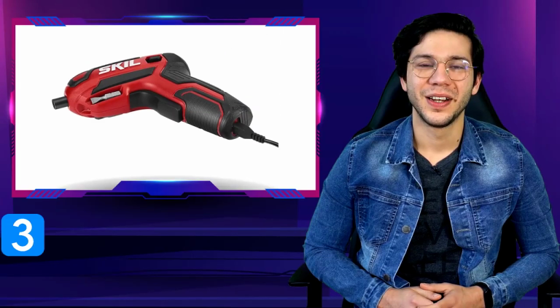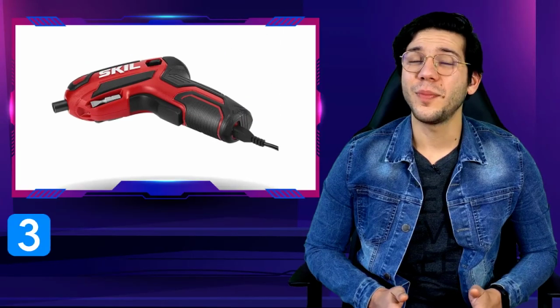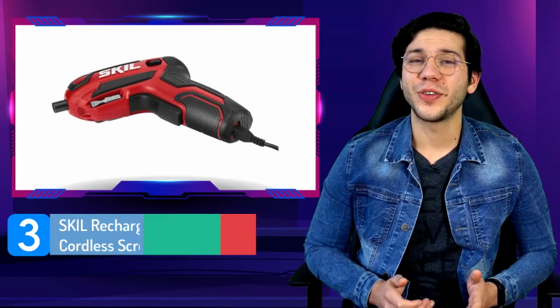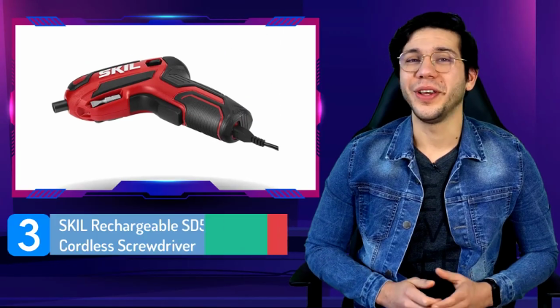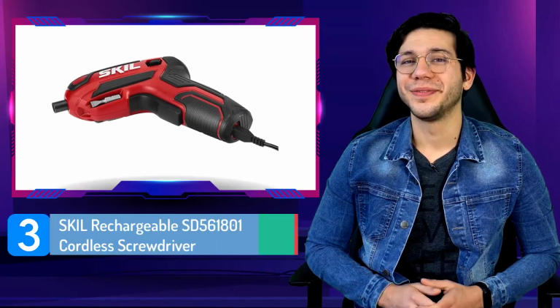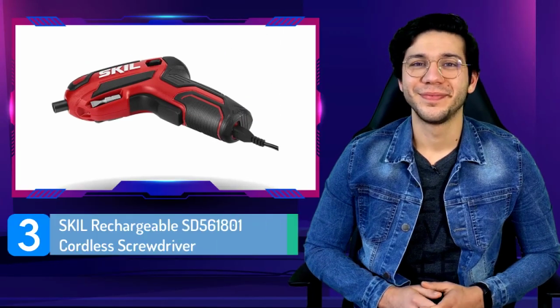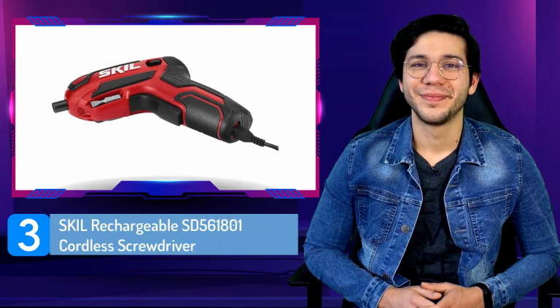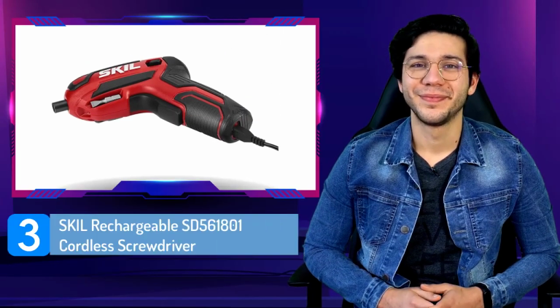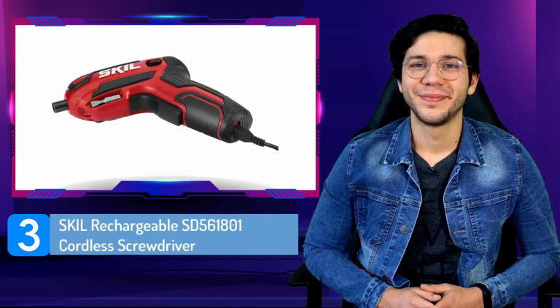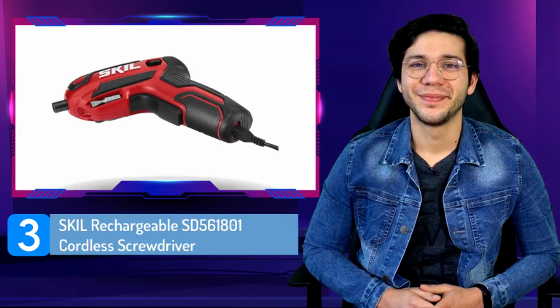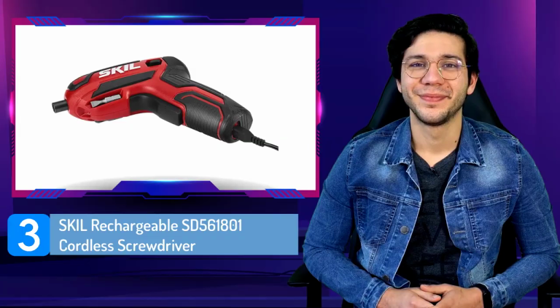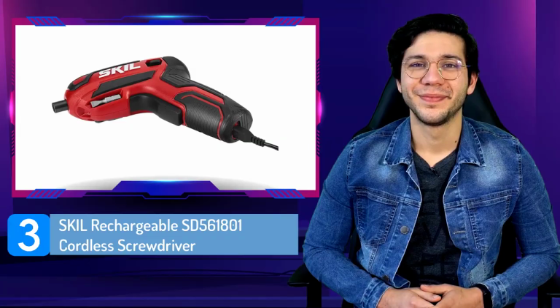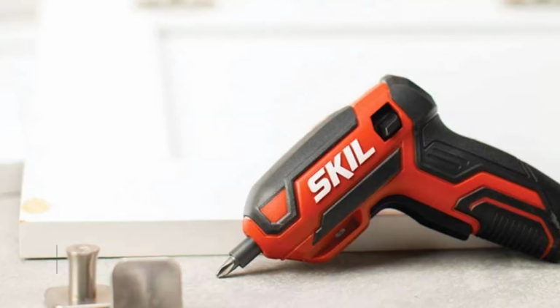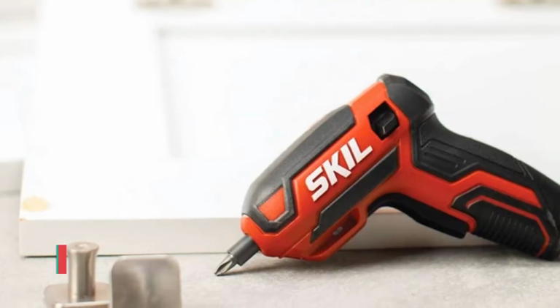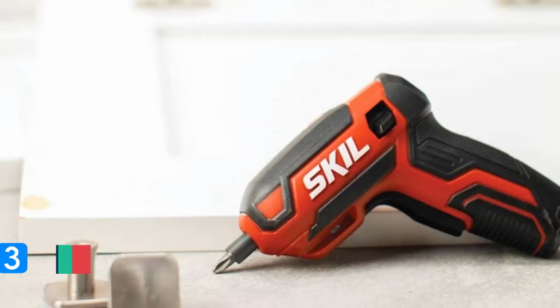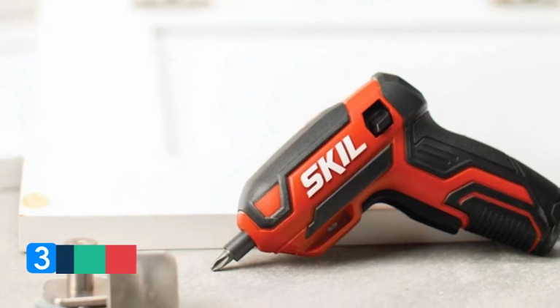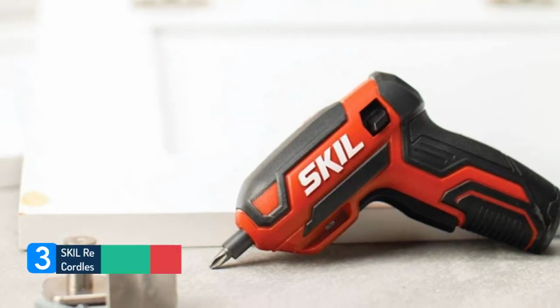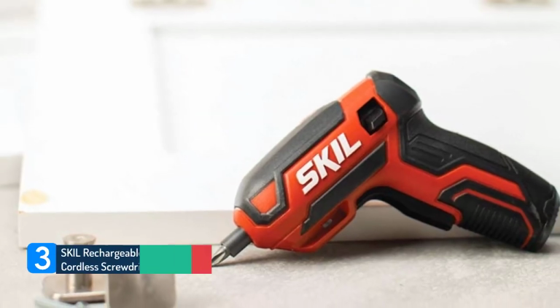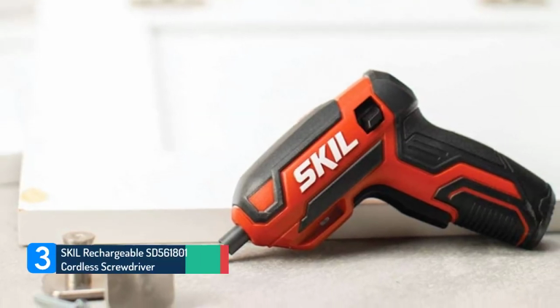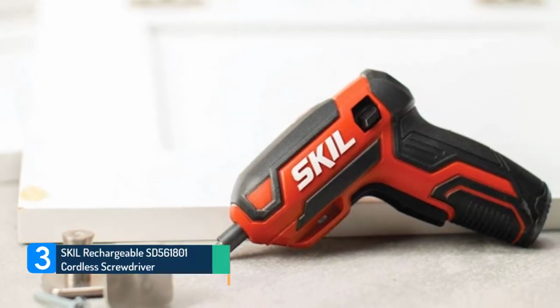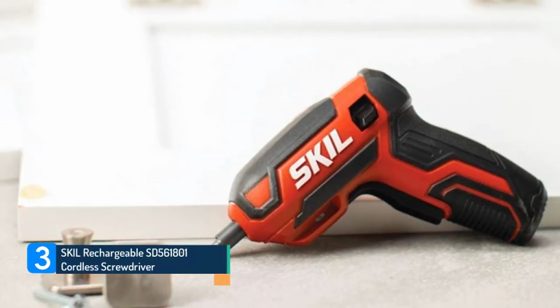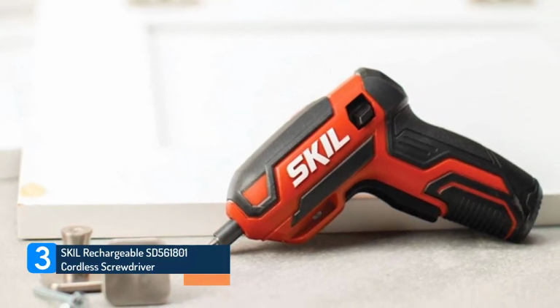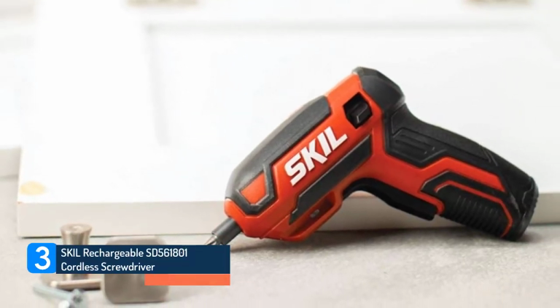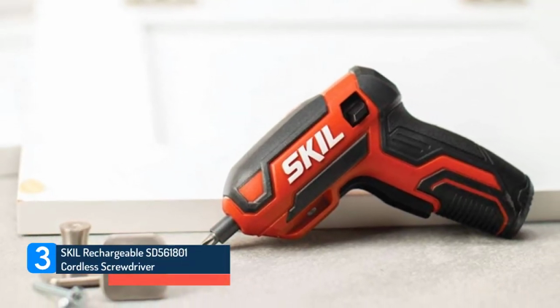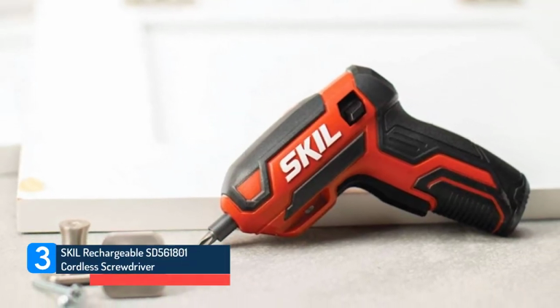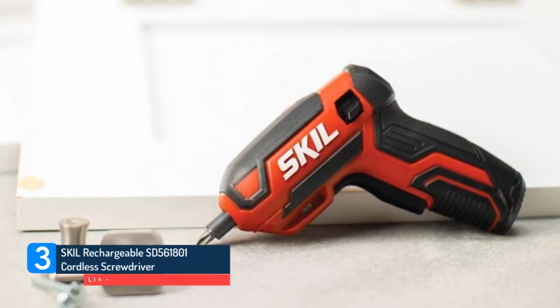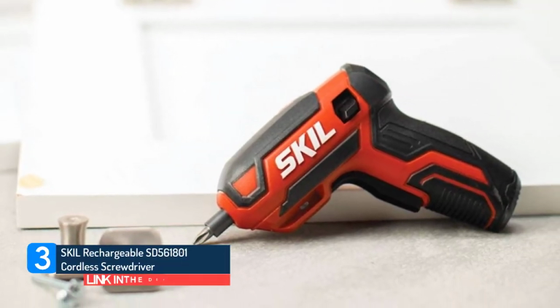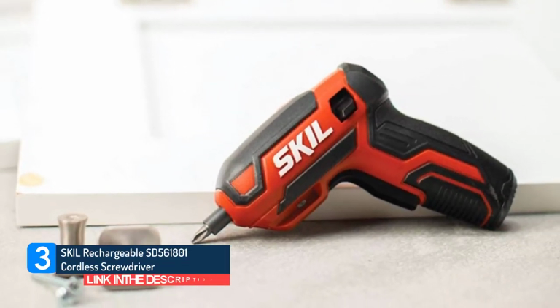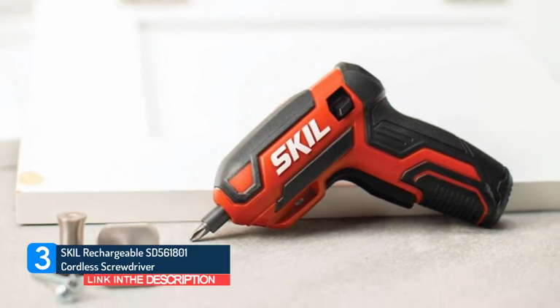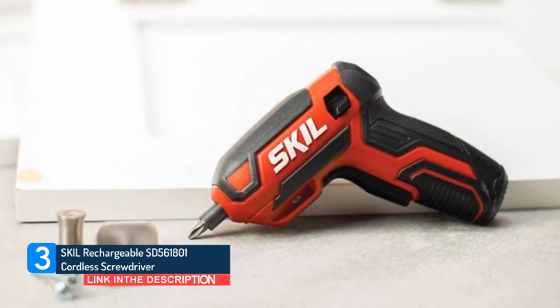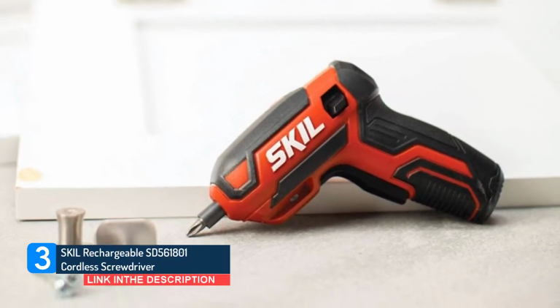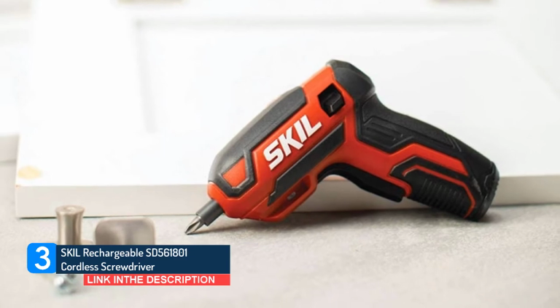Number 3. Skil Rechargeable SD561801 Cordless Screwdriver.